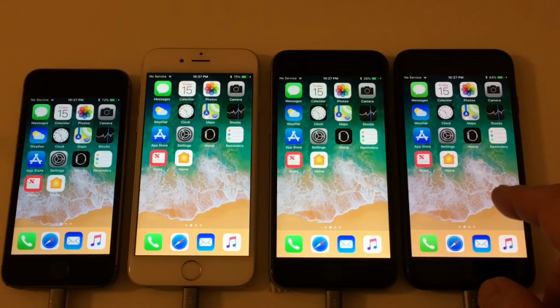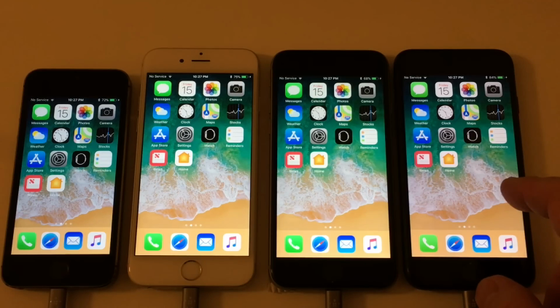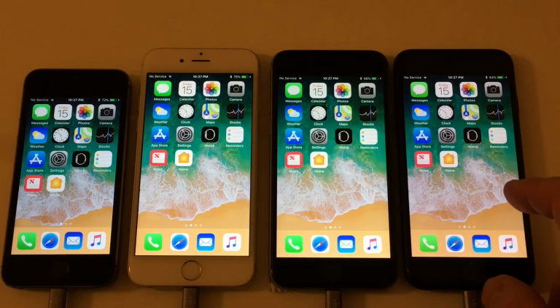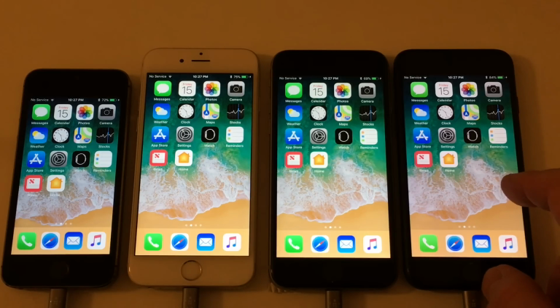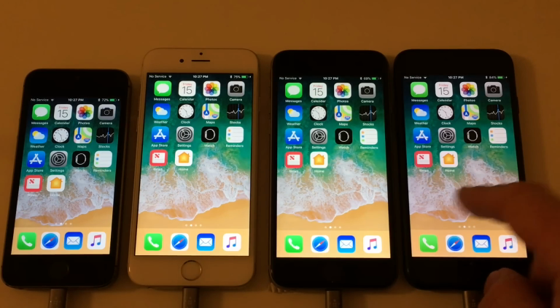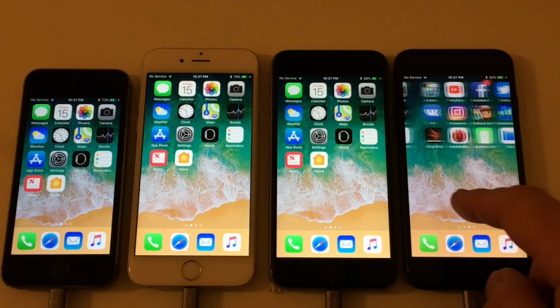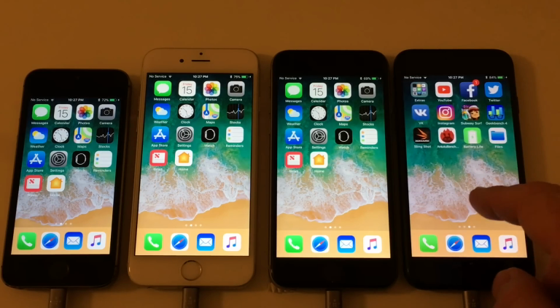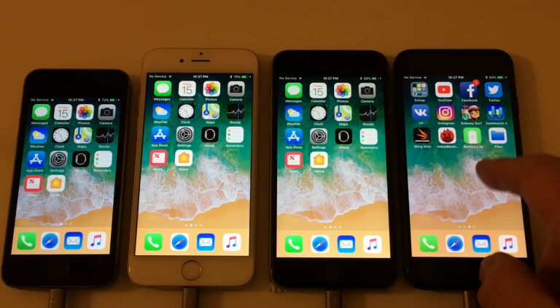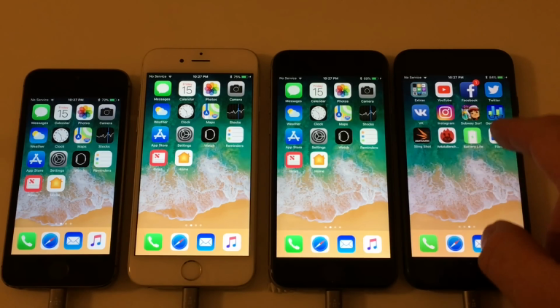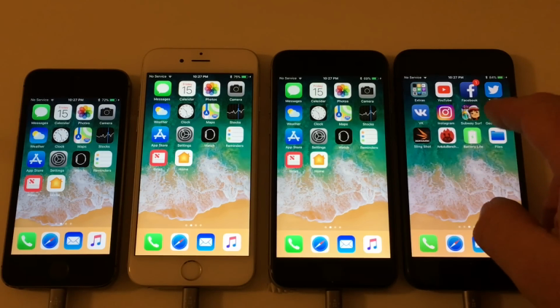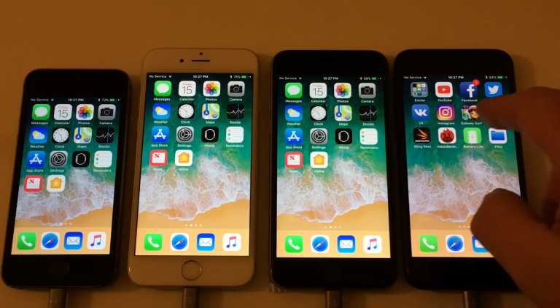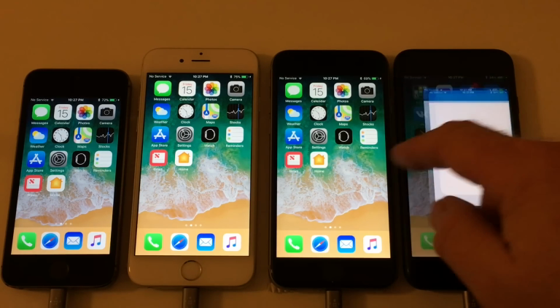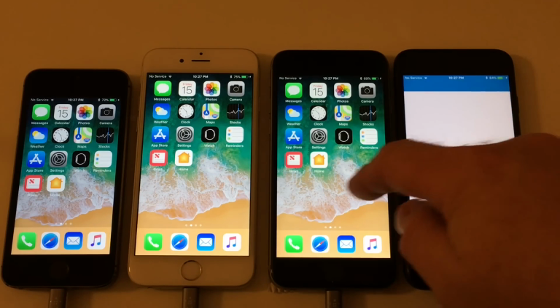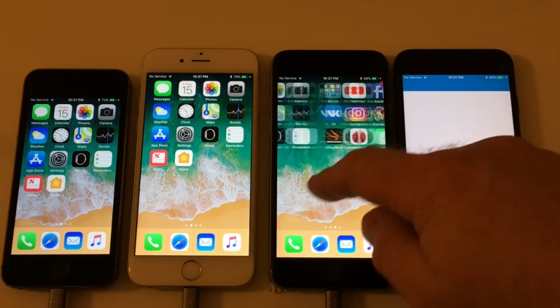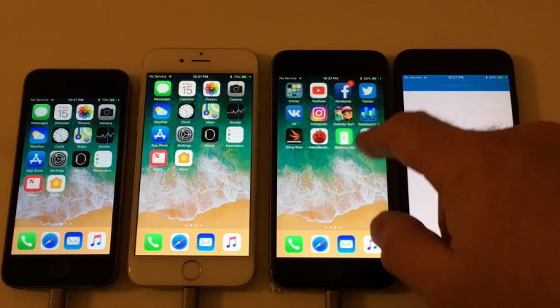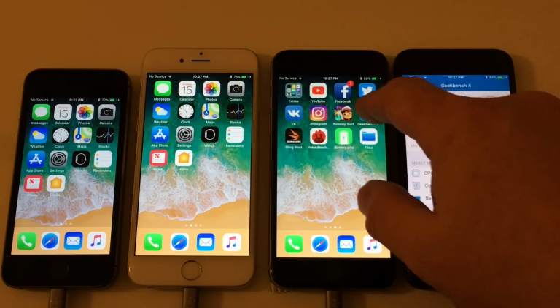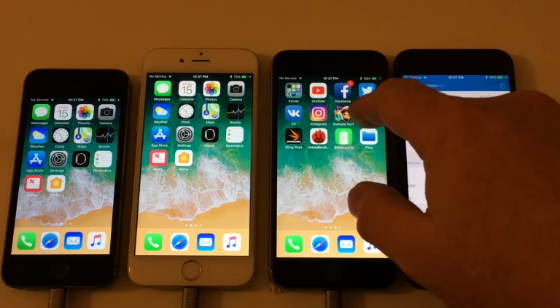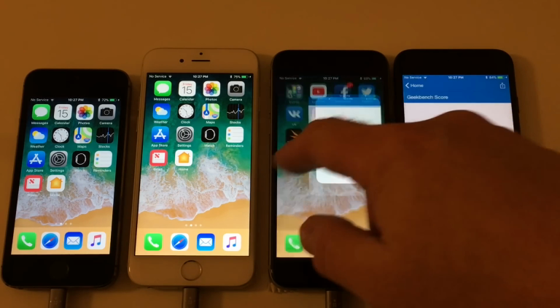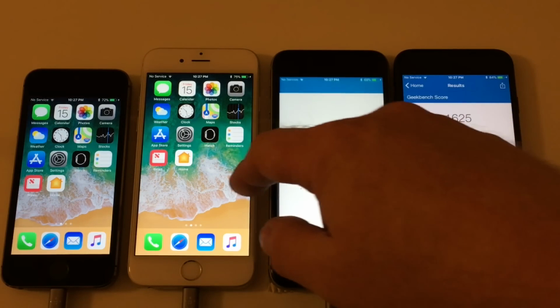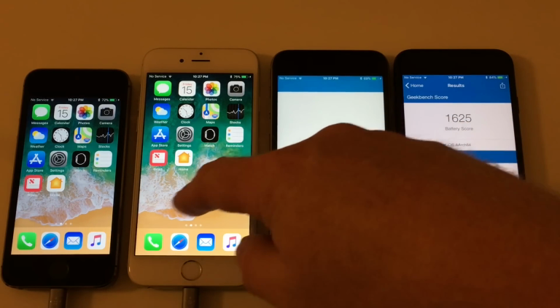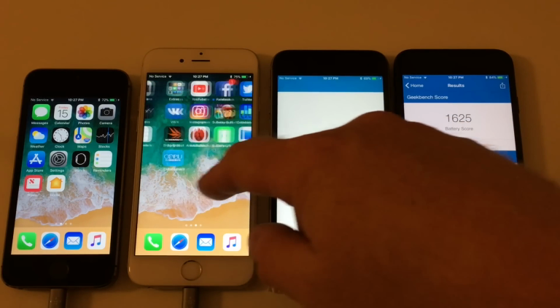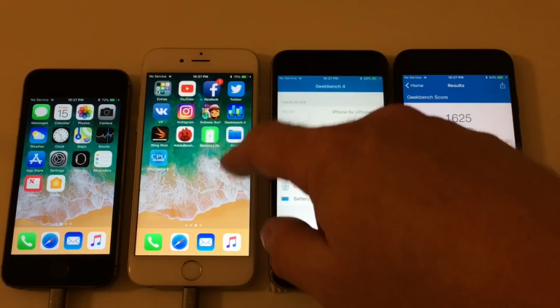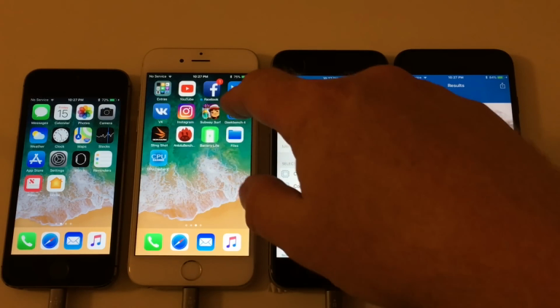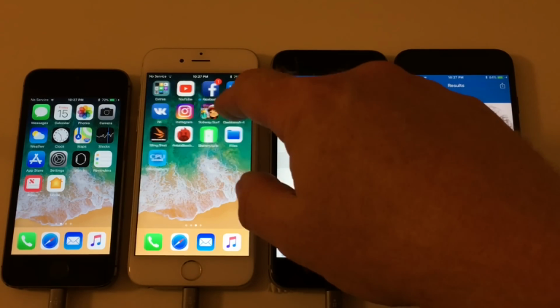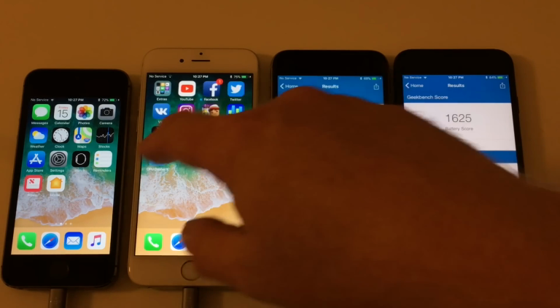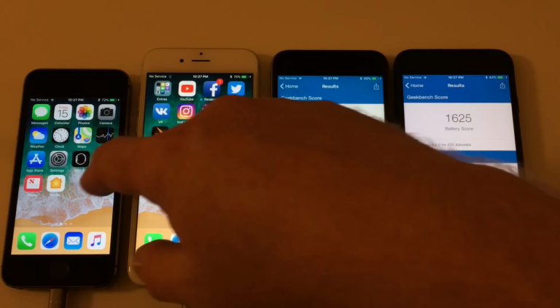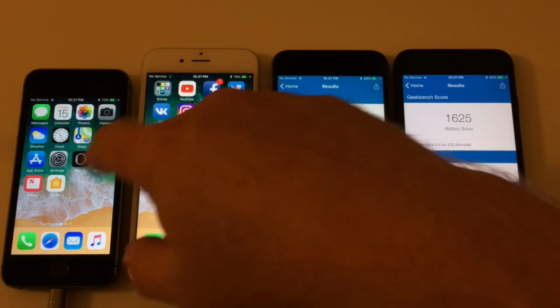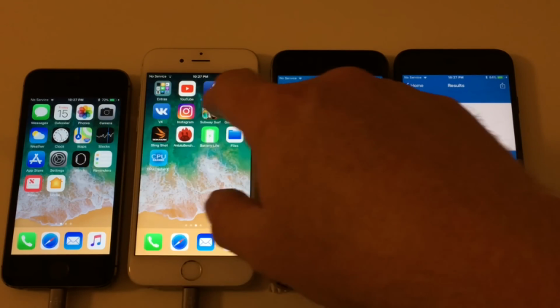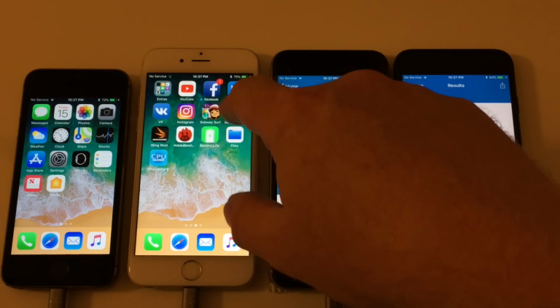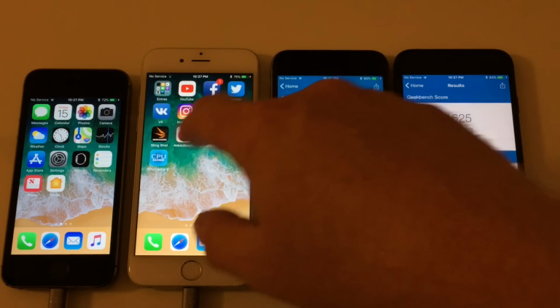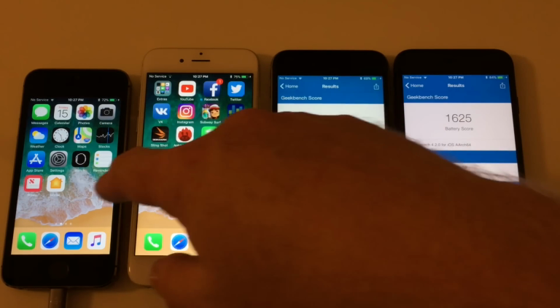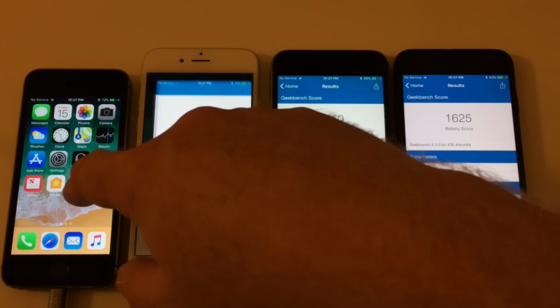So that was the scores in hours and minutes. Let's just see the internal Geekbench score for each of the devices.